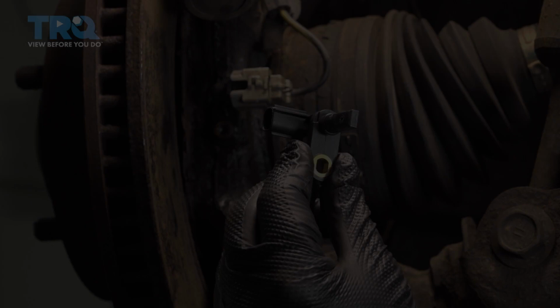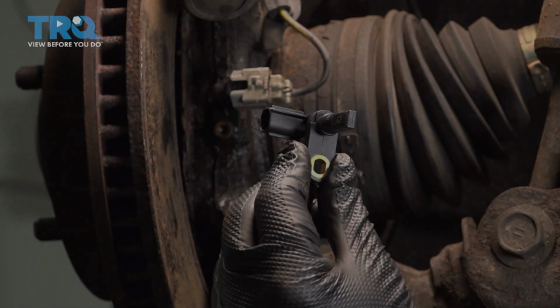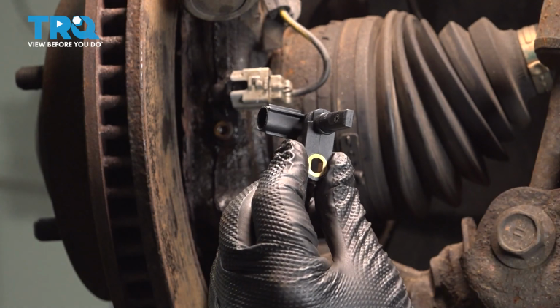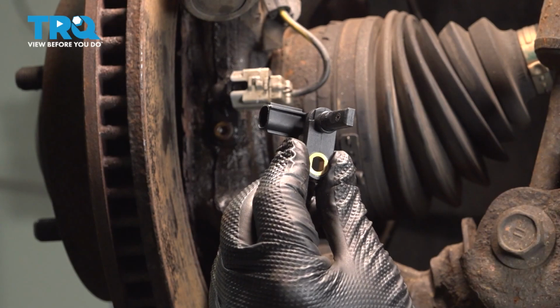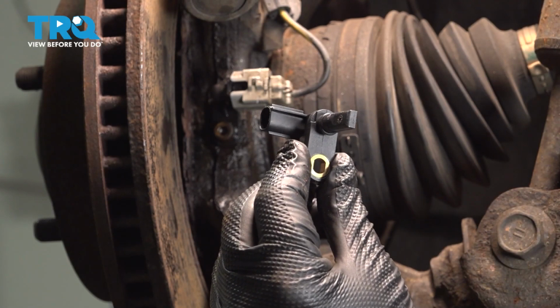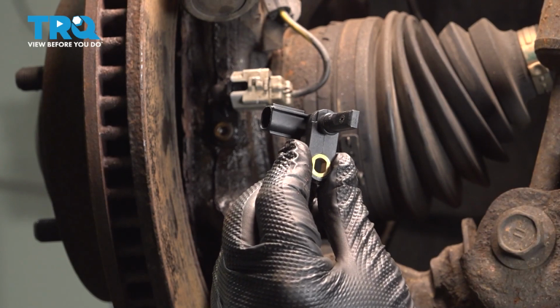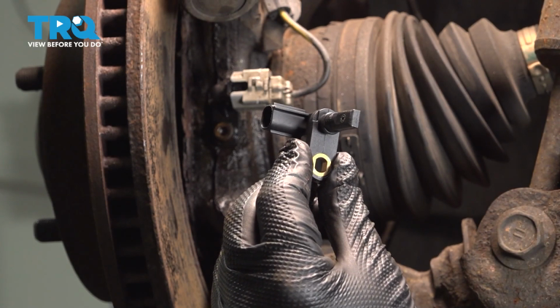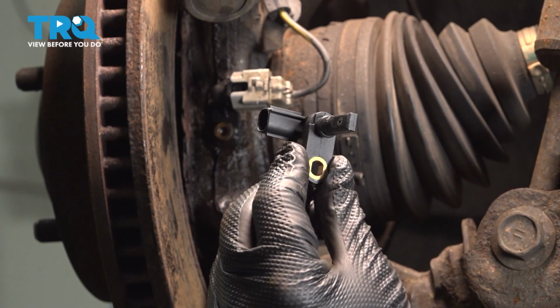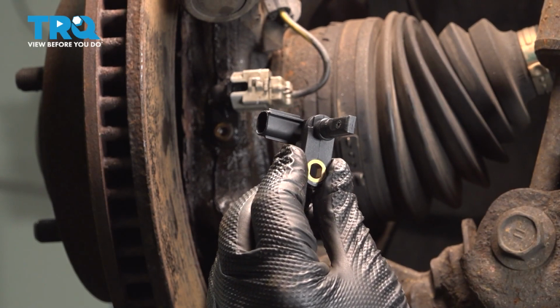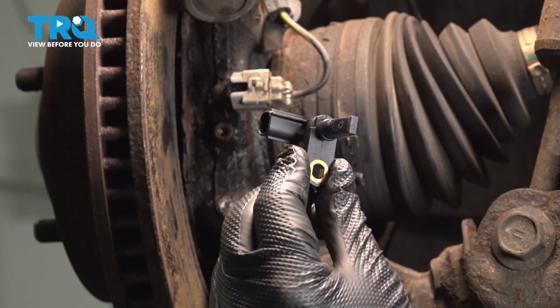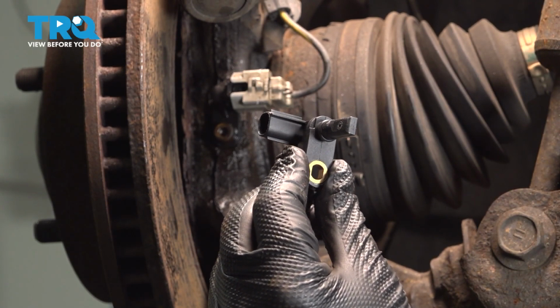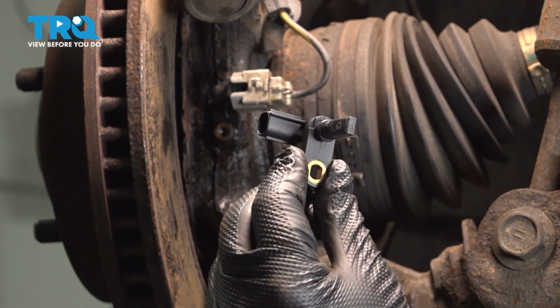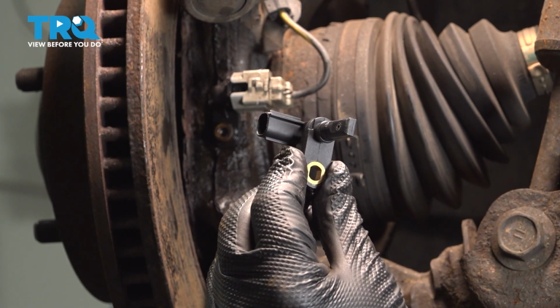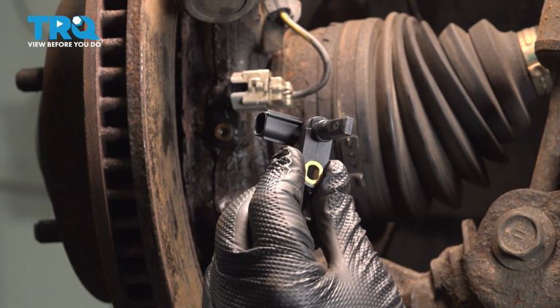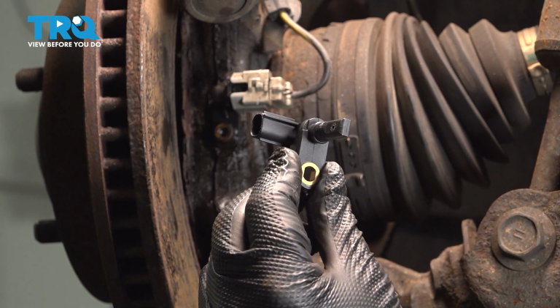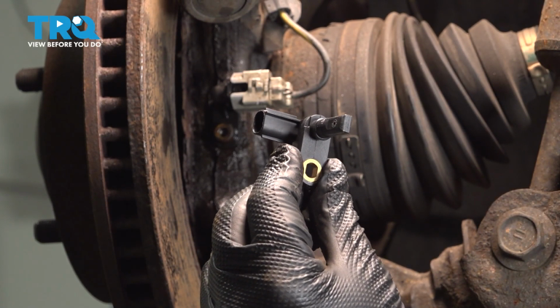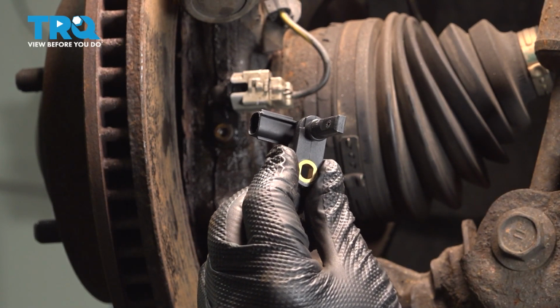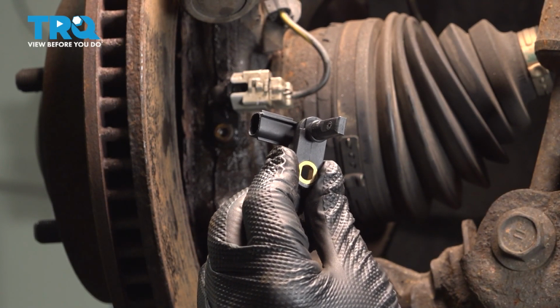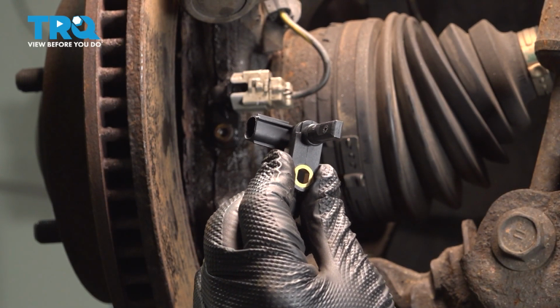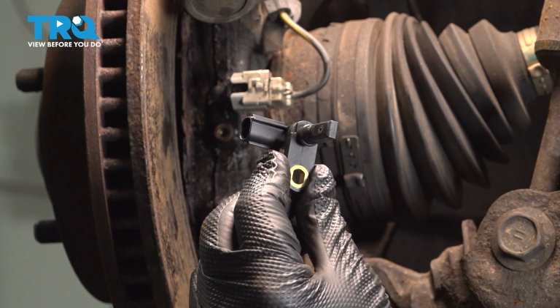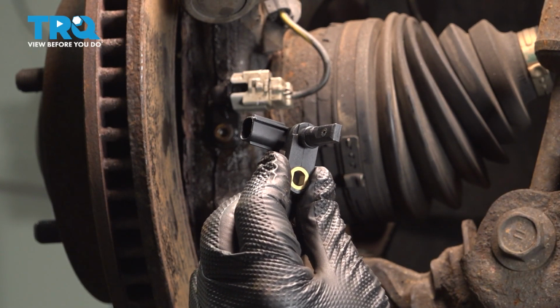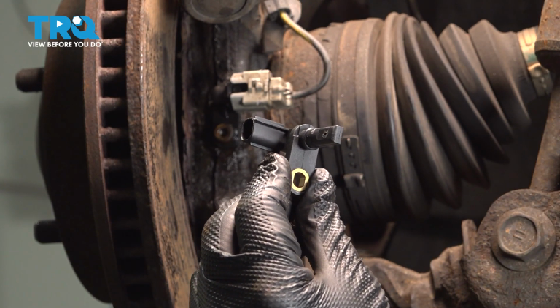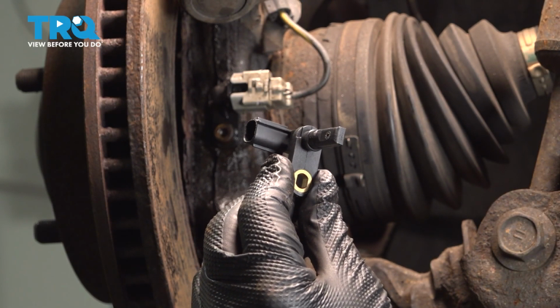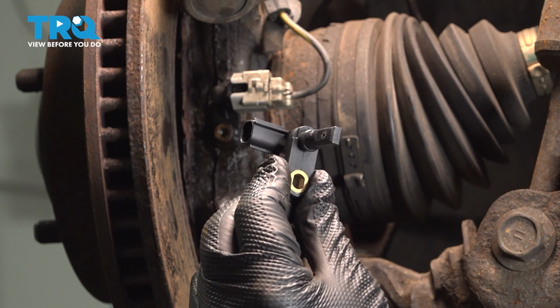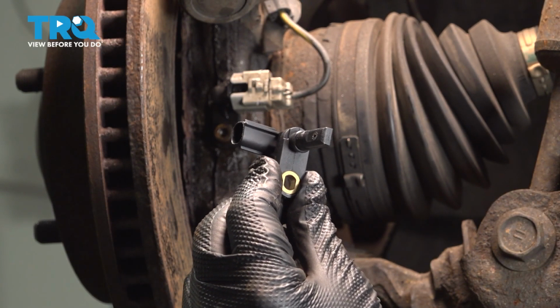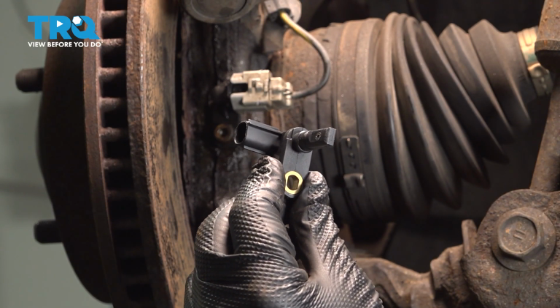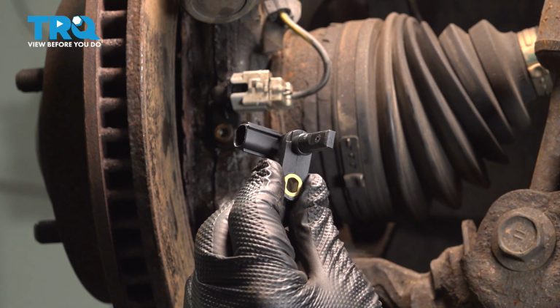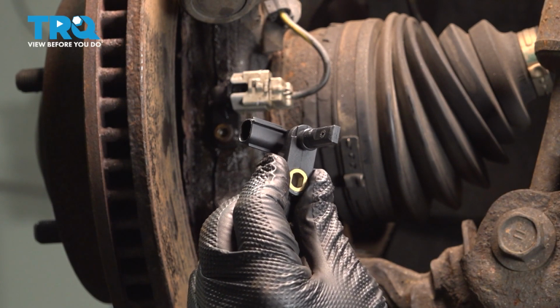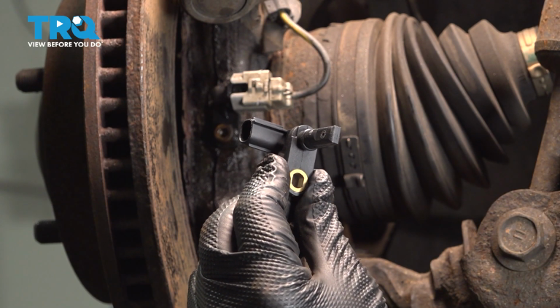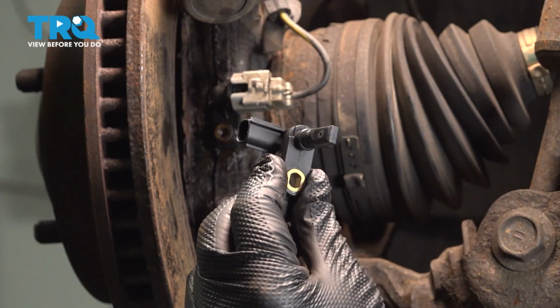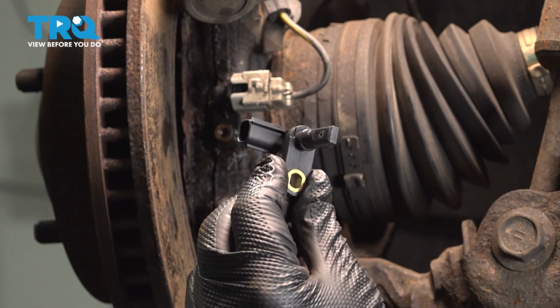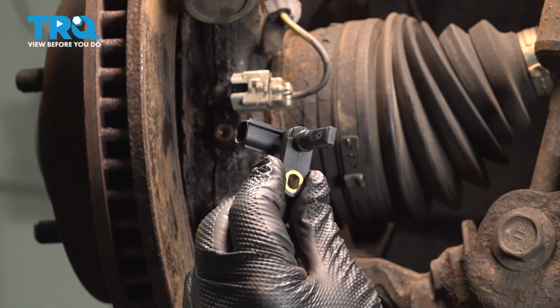In this video, we're going to show you how to install the ABS Speed Sensors on your Toyota Tundra, located behind the front wheels.